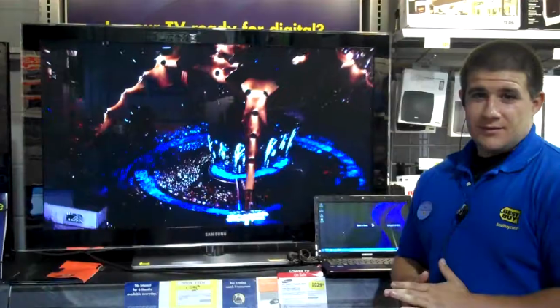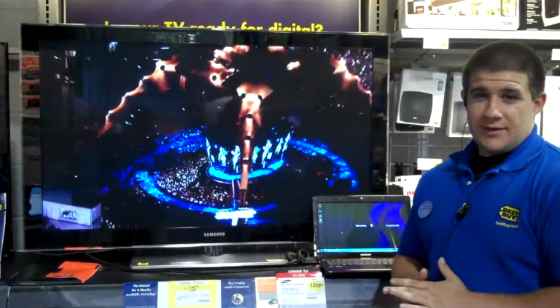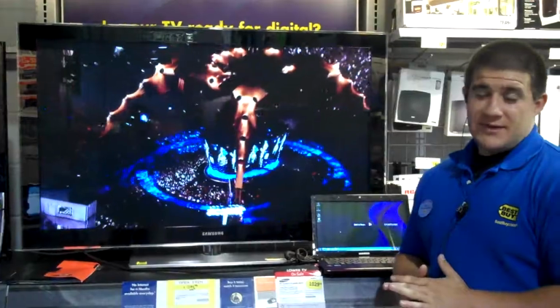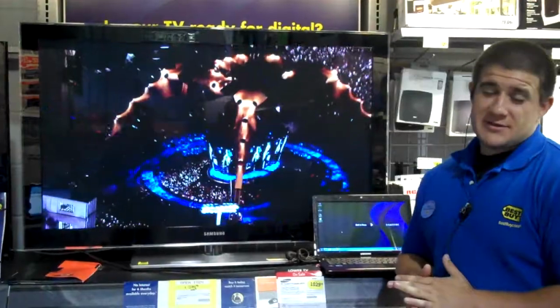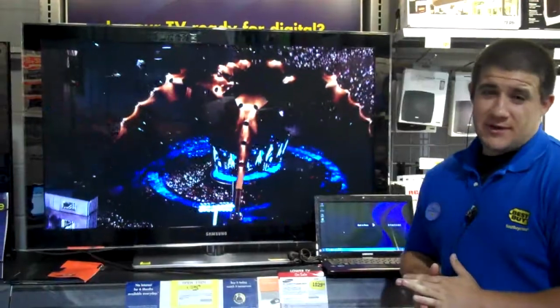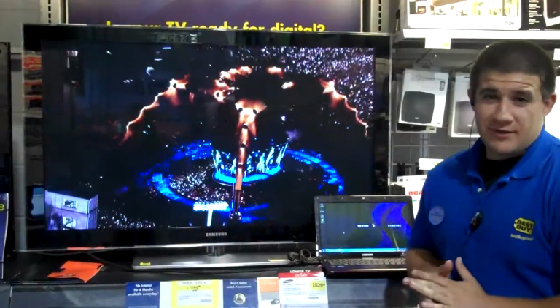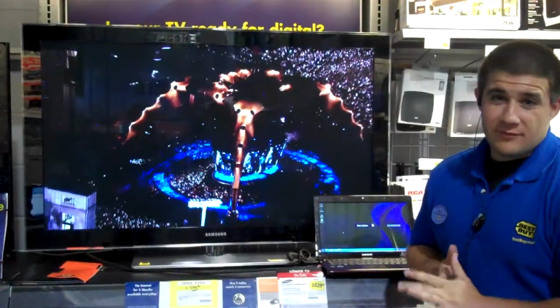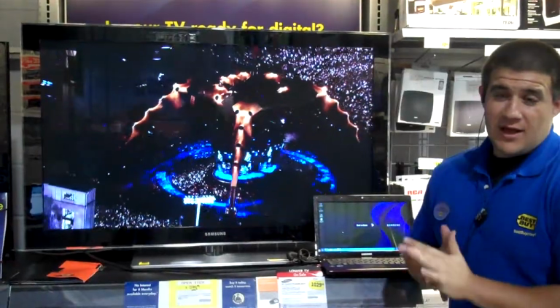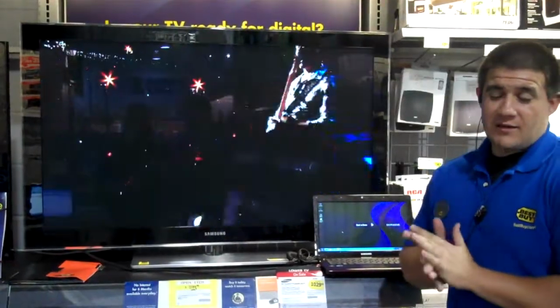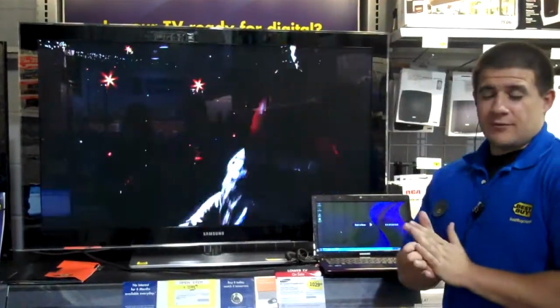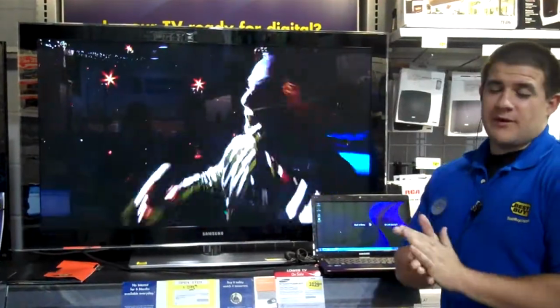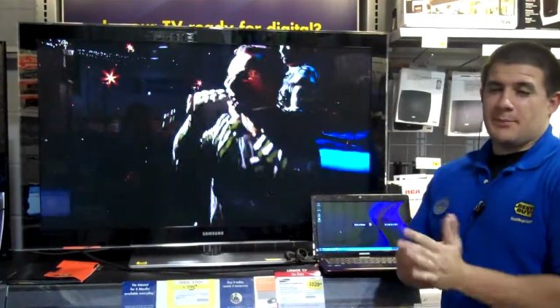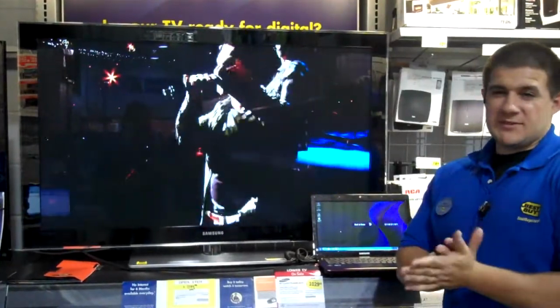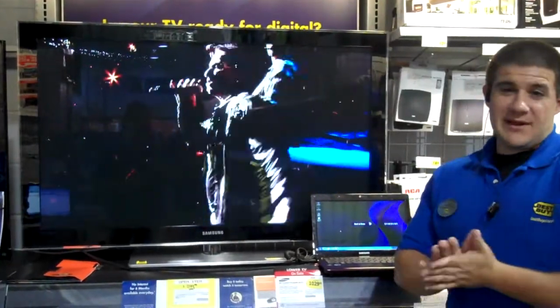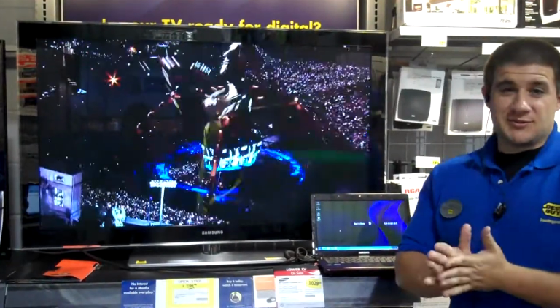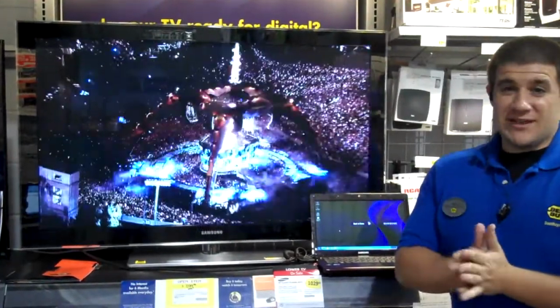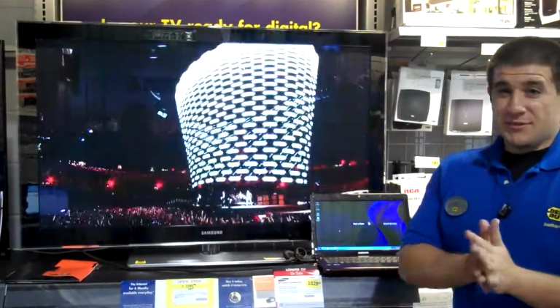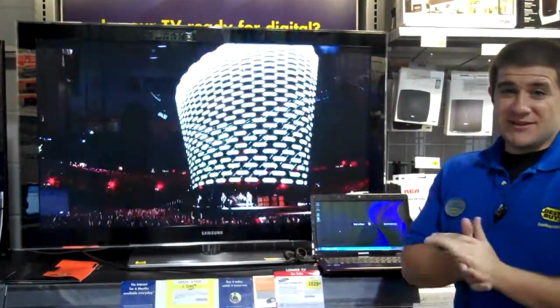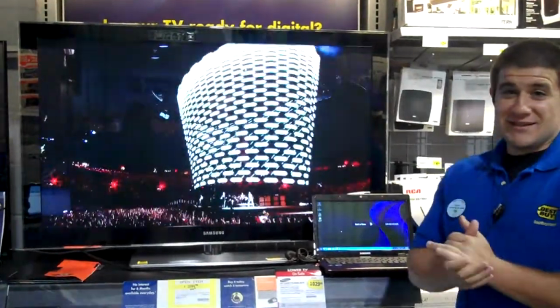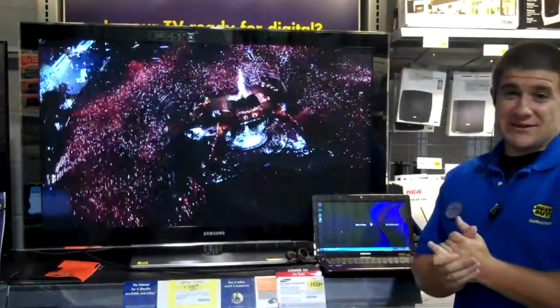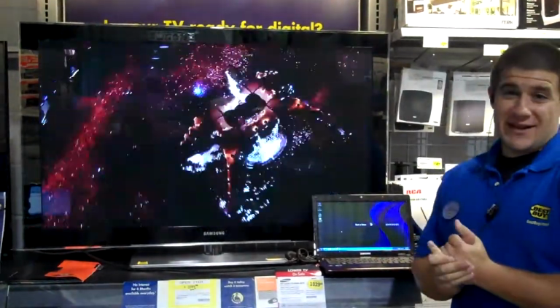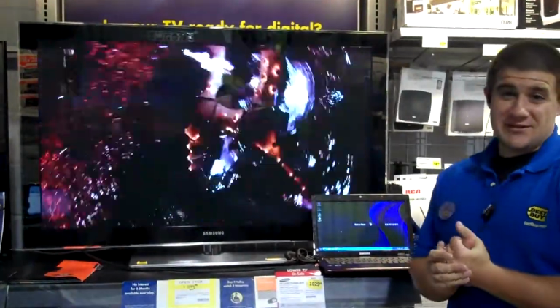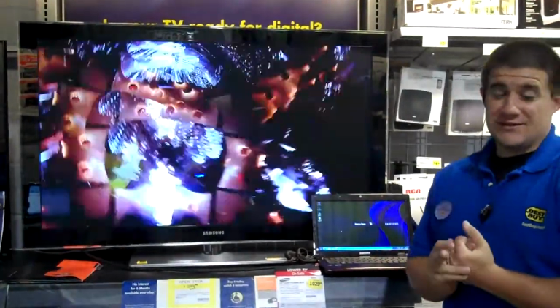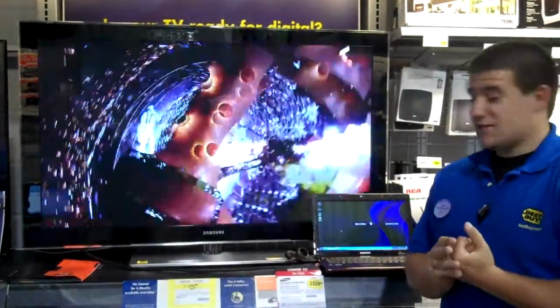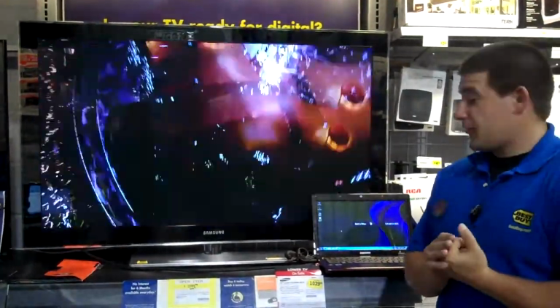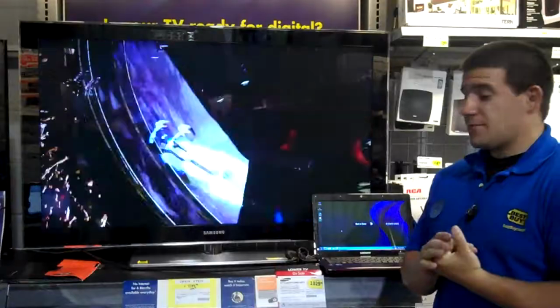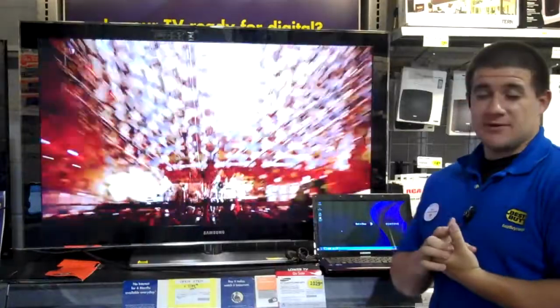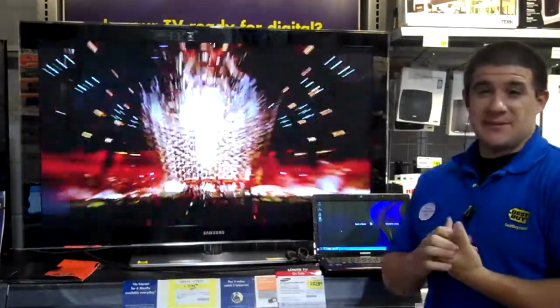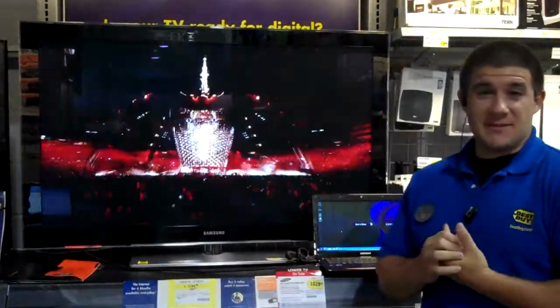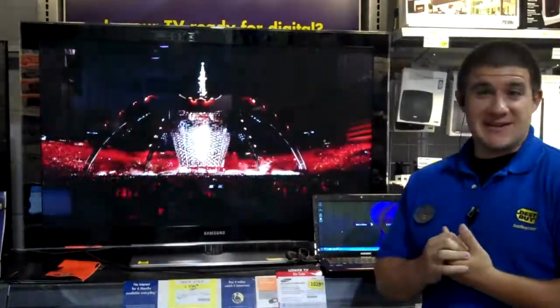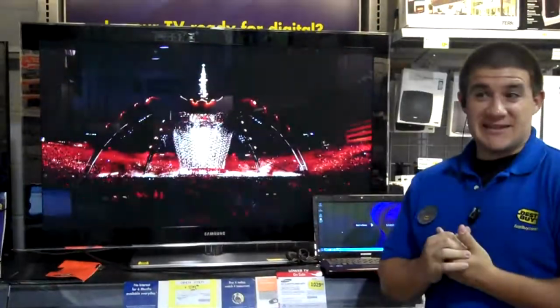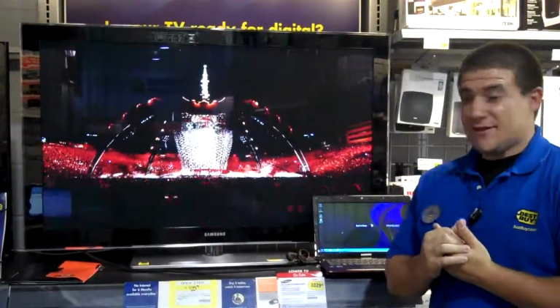Hey, this is Ryan. We're here at Best Buy Store 1036, The Connection. This is another episode of Best Buy TV.